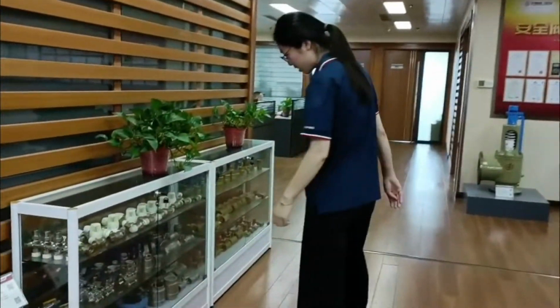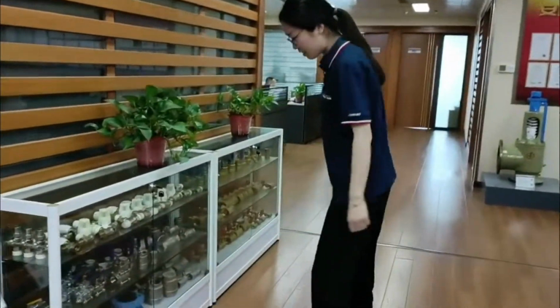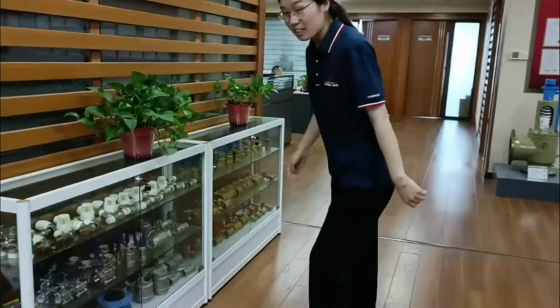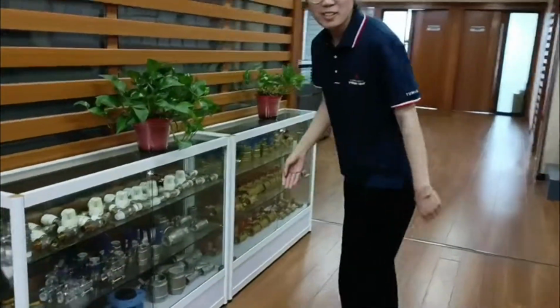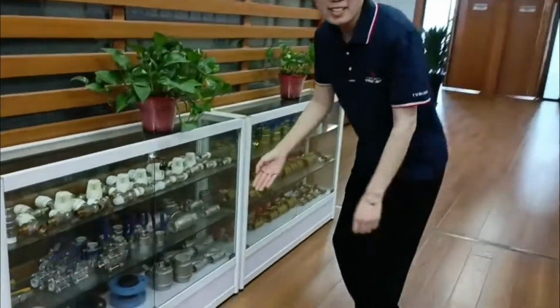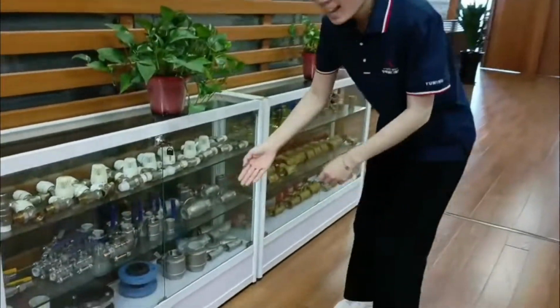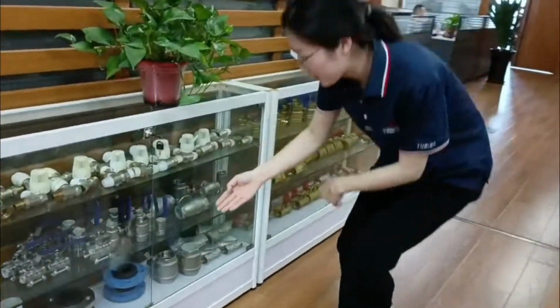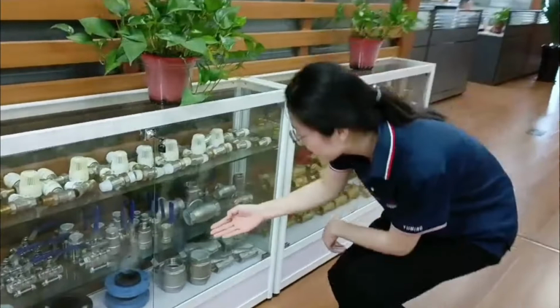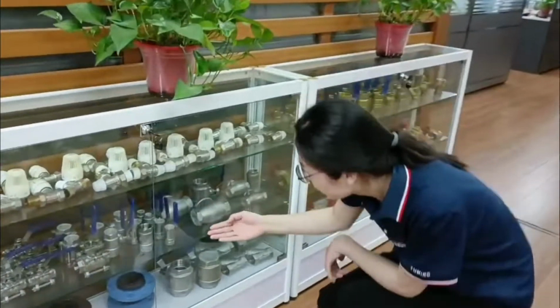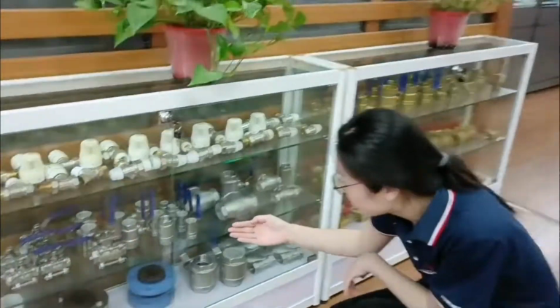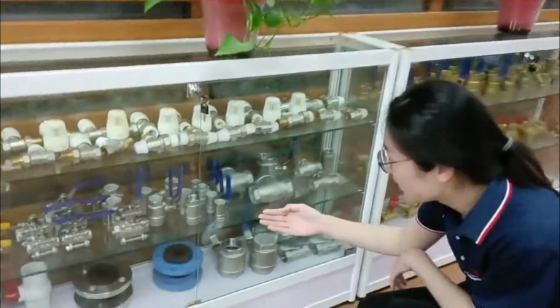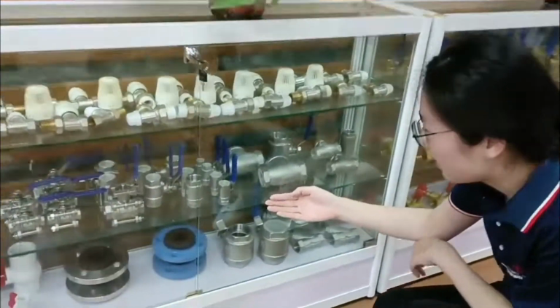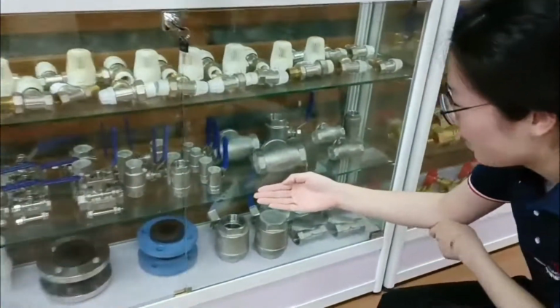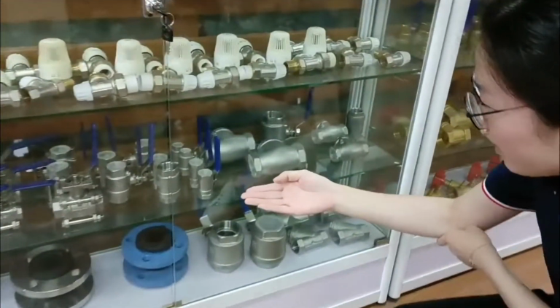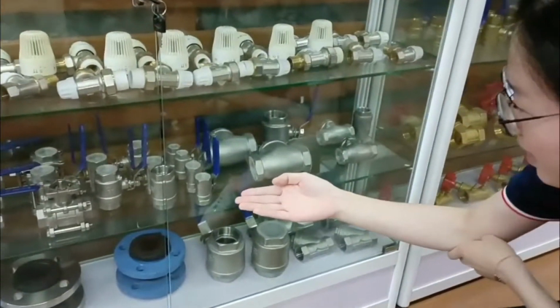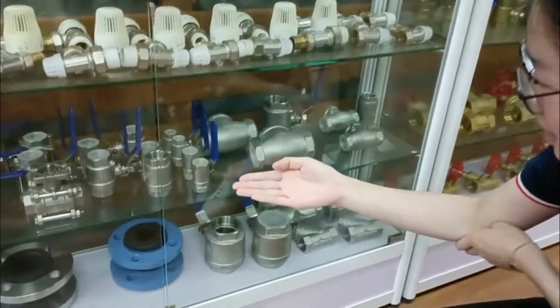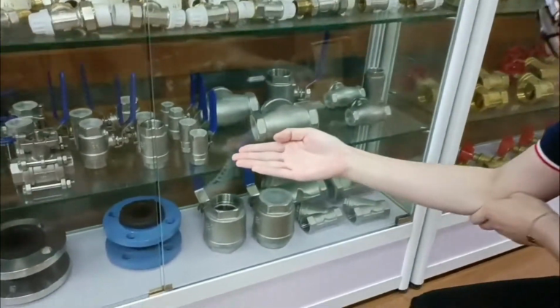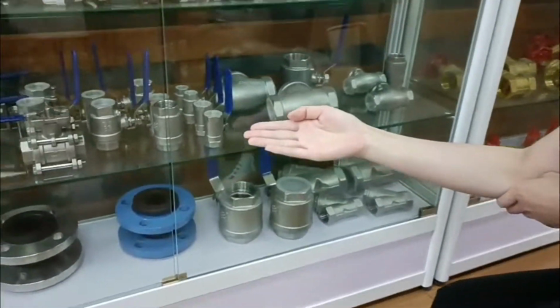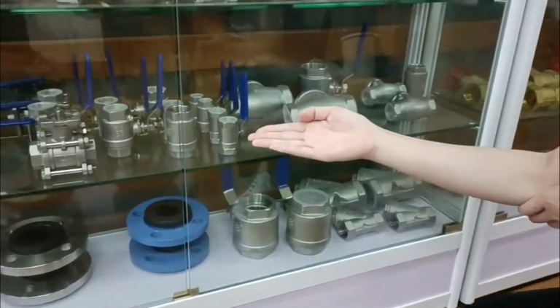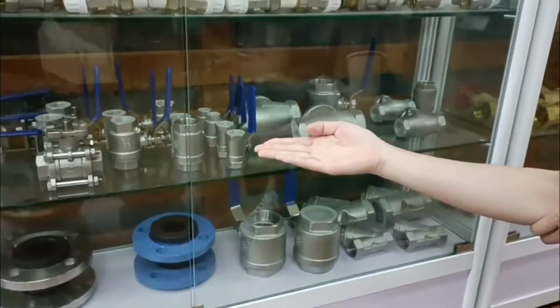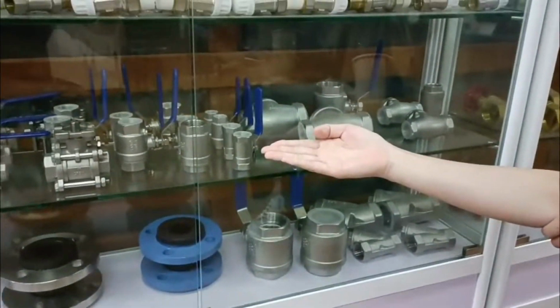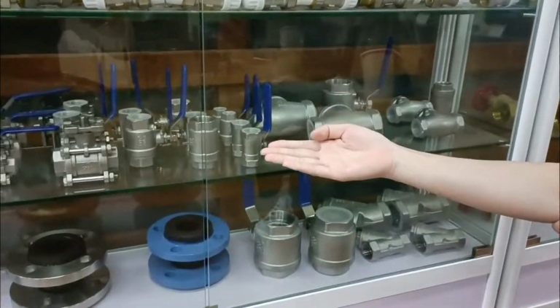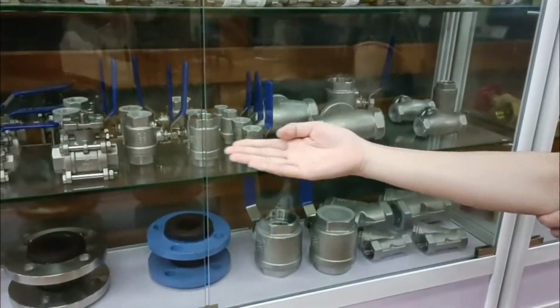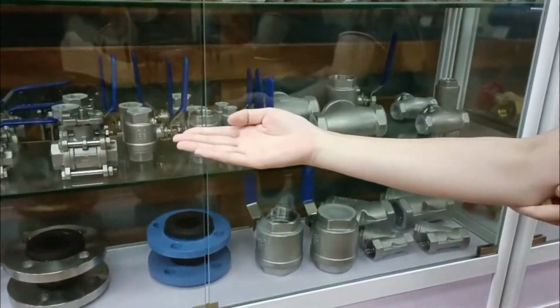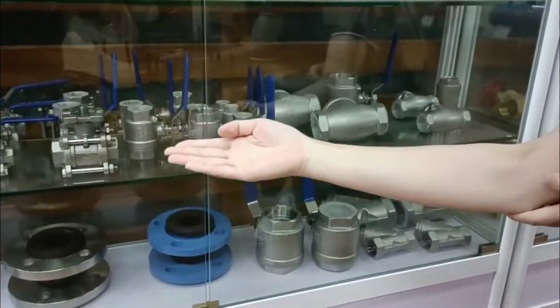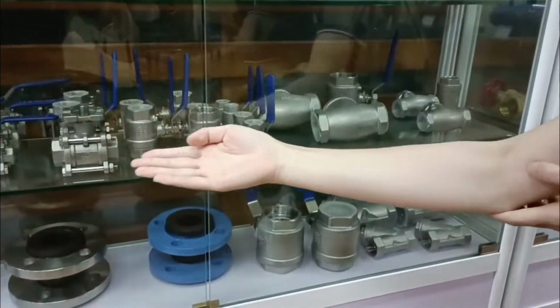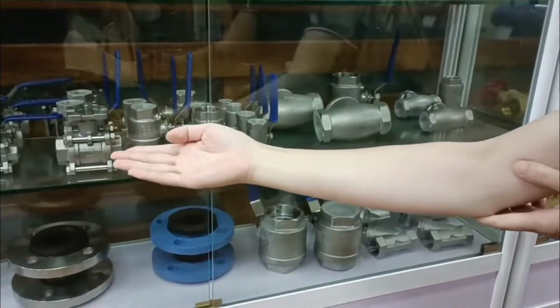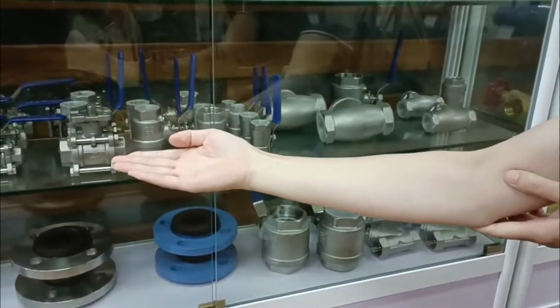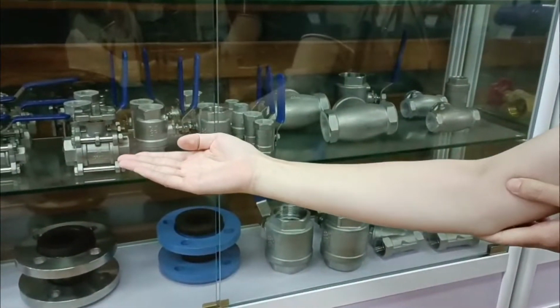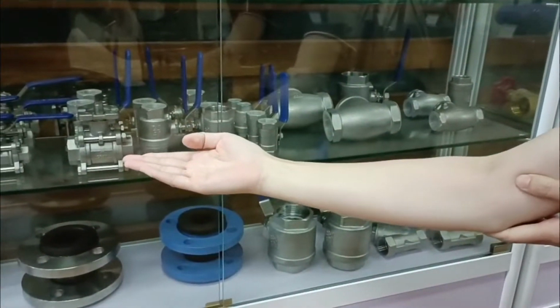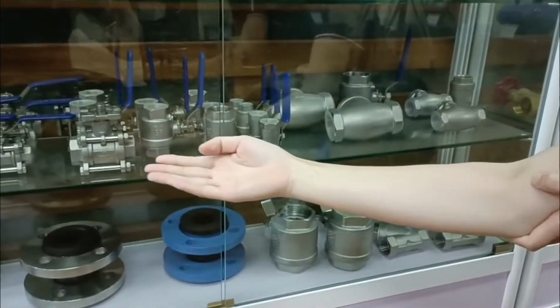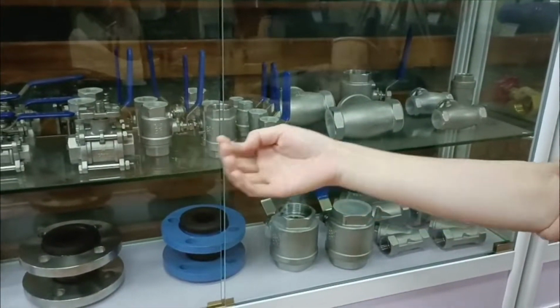You can see that here is their one-piece, two-piece, three-piece ball valve.